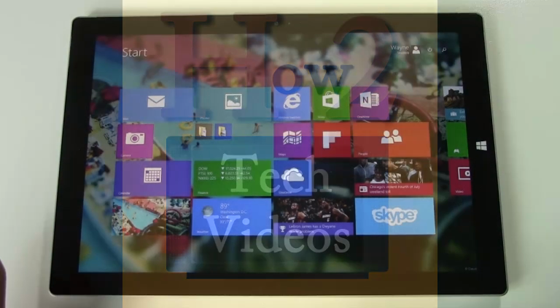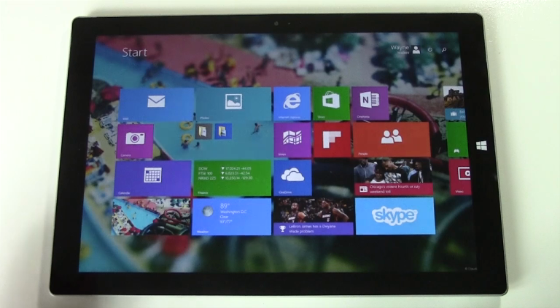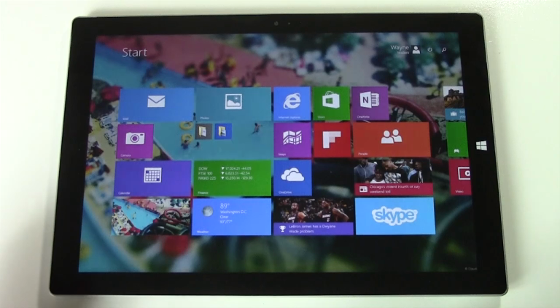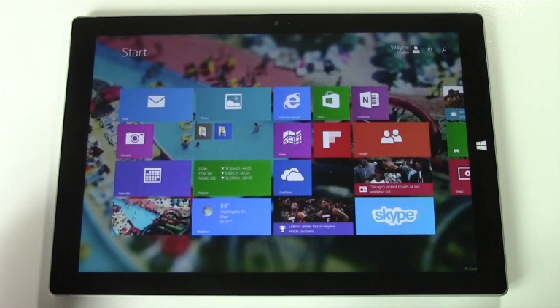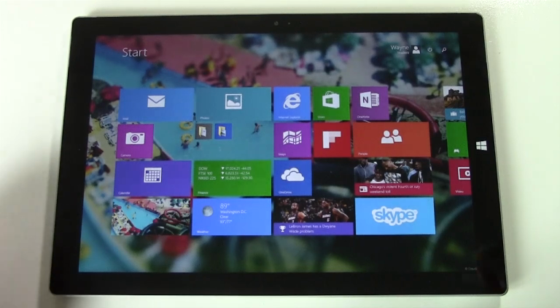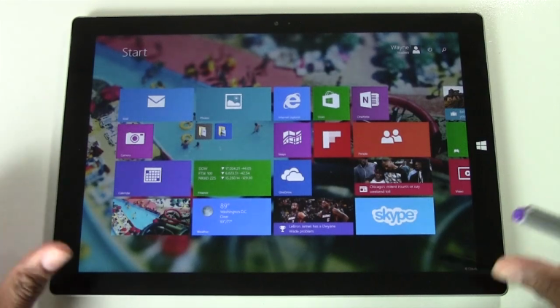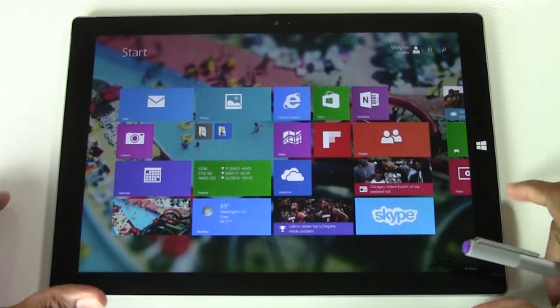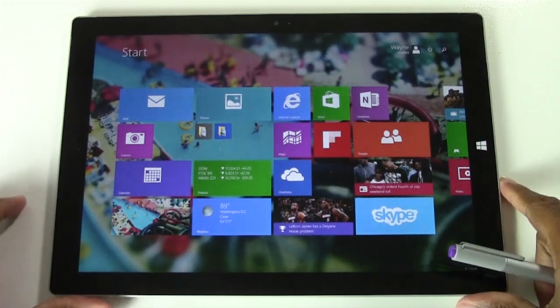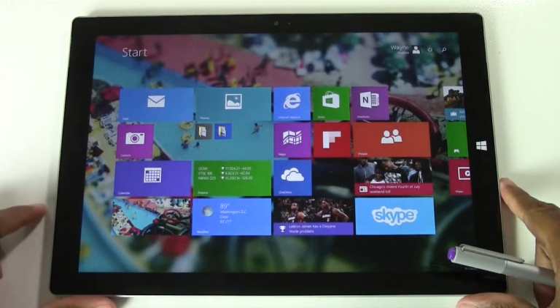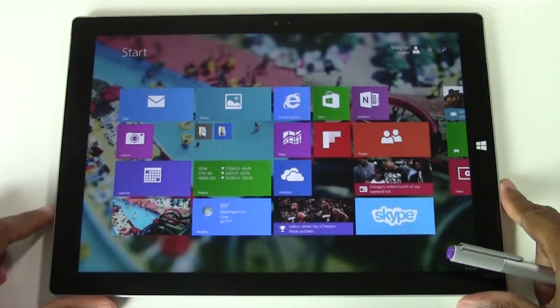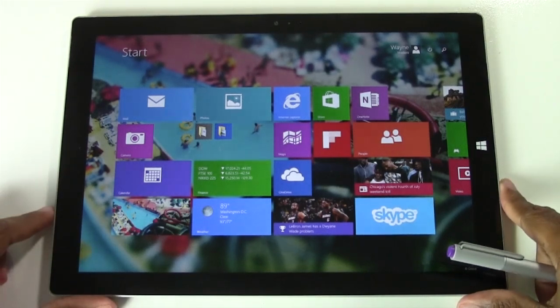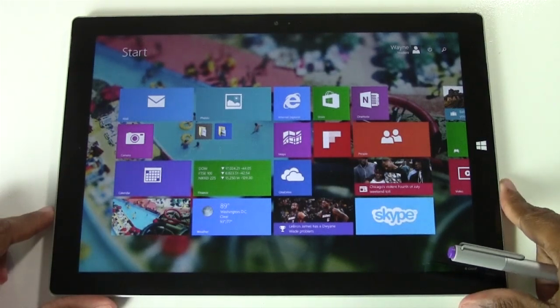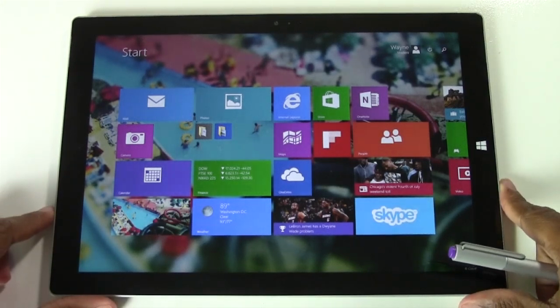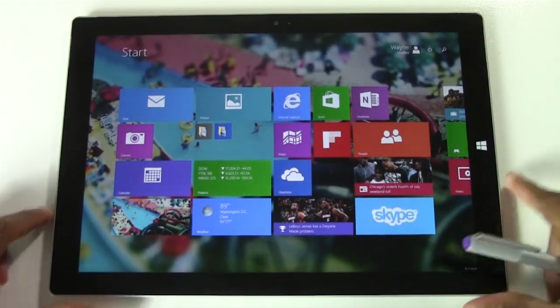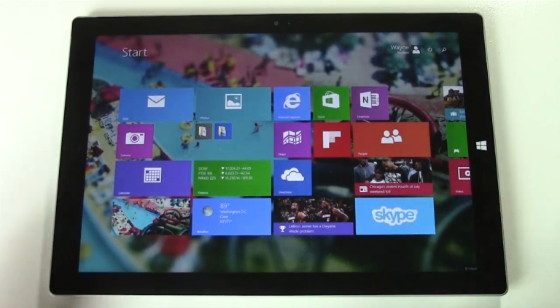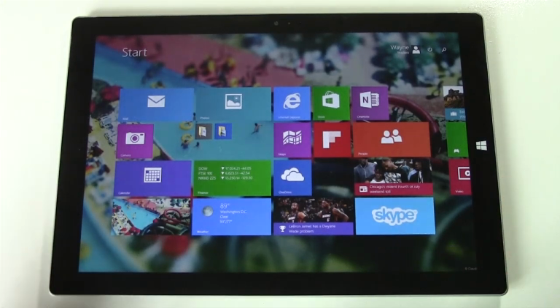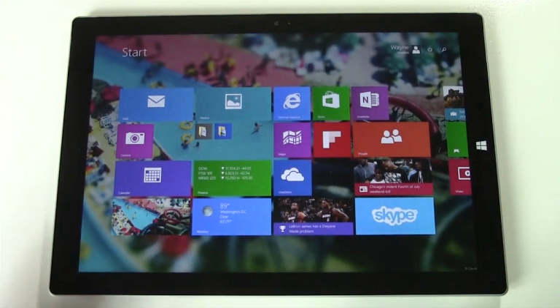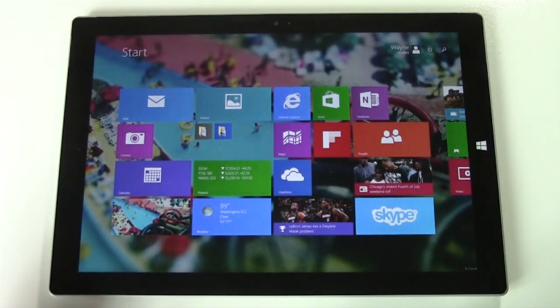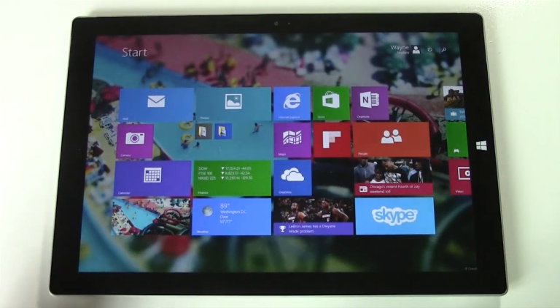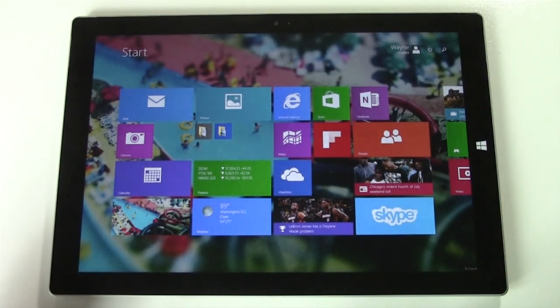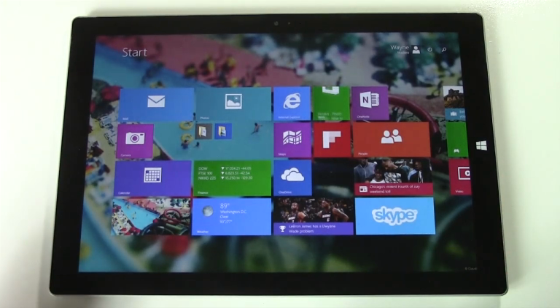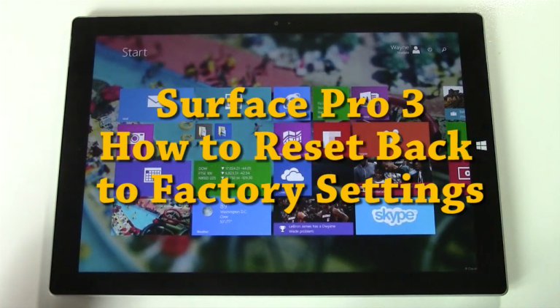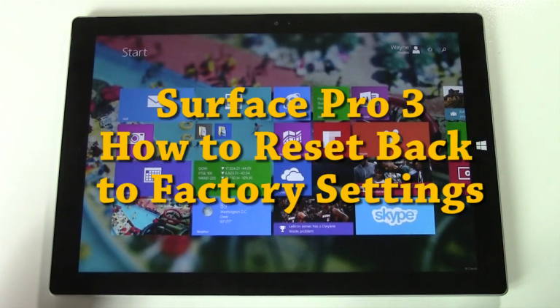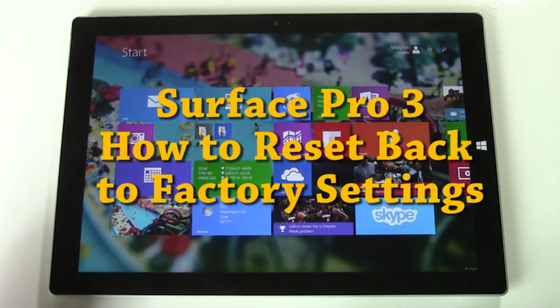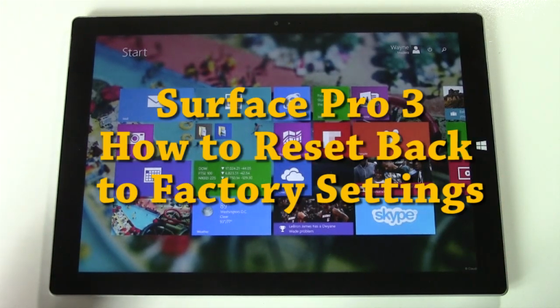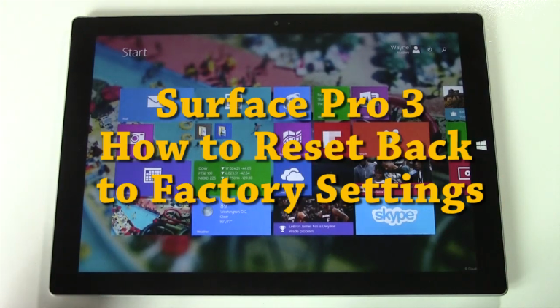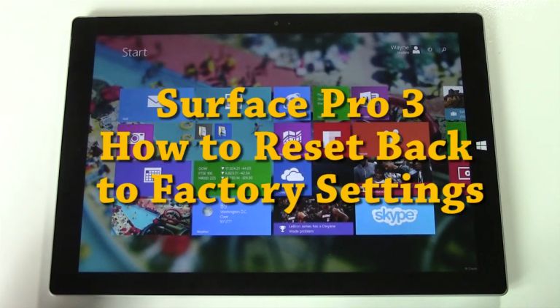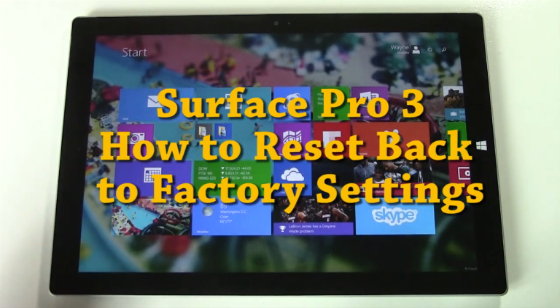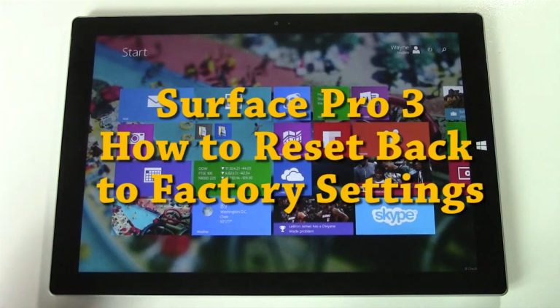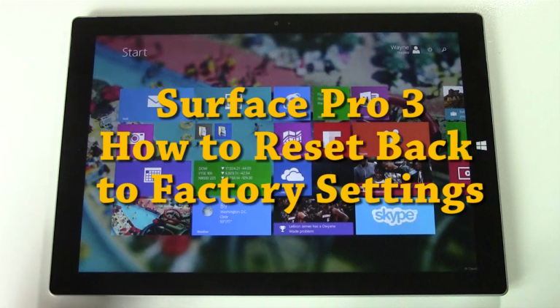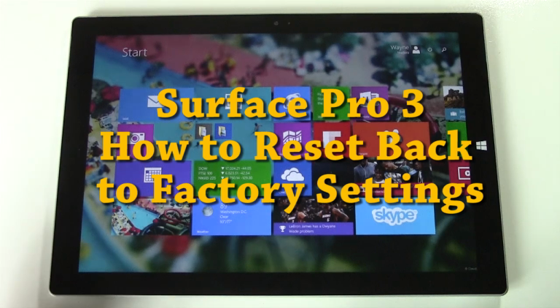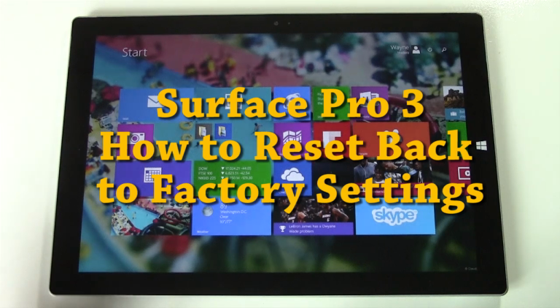How's it going out there? Welcome from H2Tech Video. Today I want to show you how to reset your Surface Pro 3 back to factory settings.